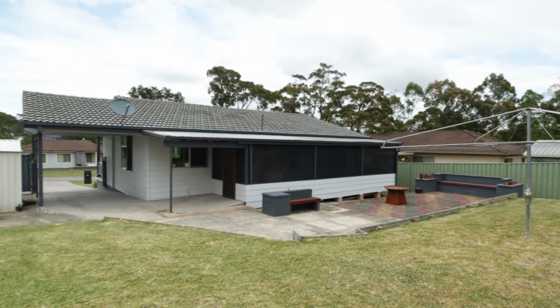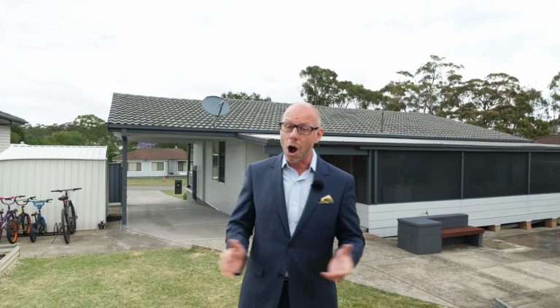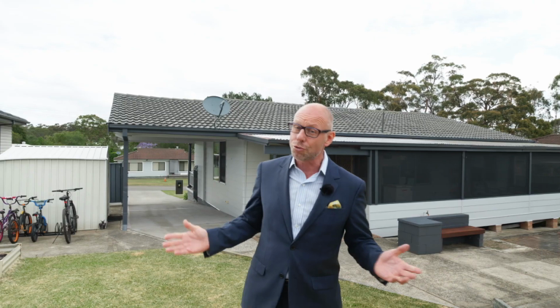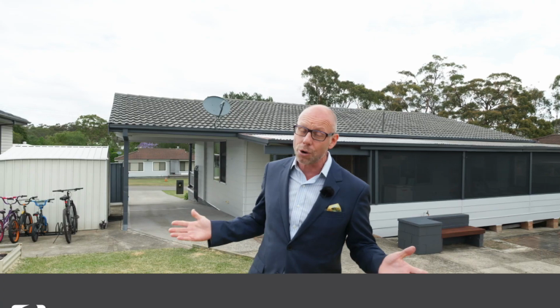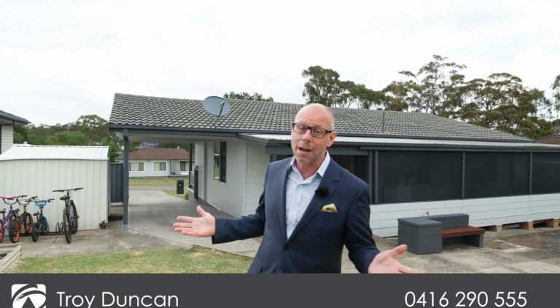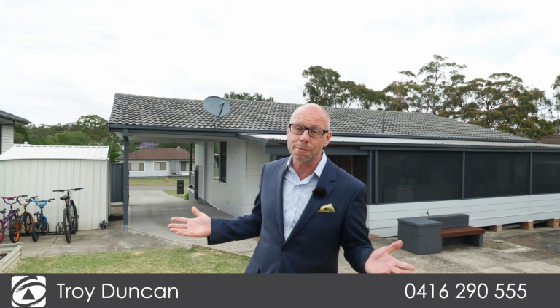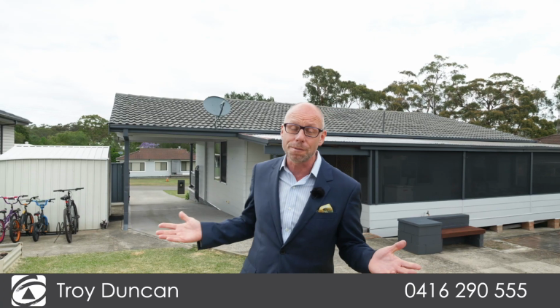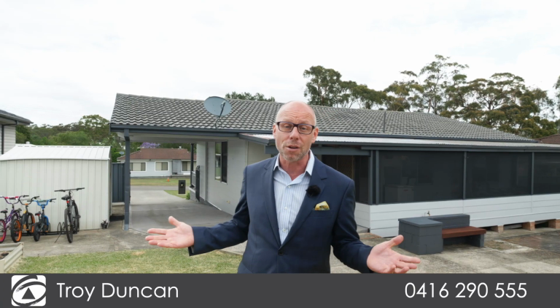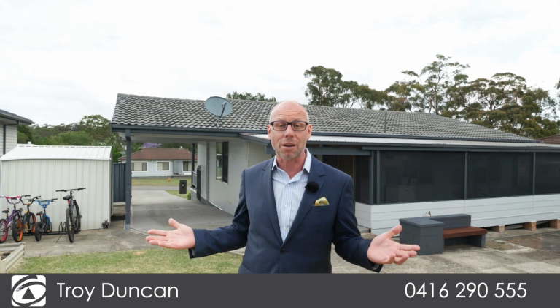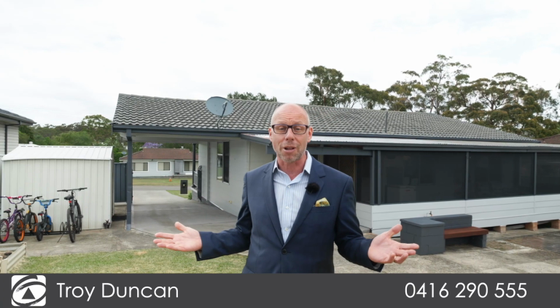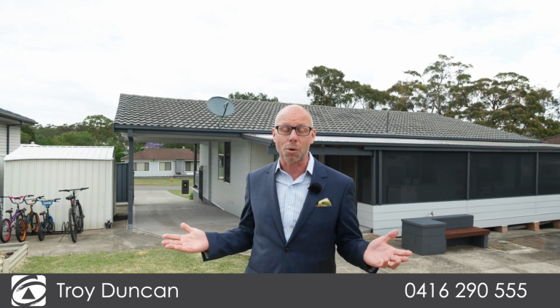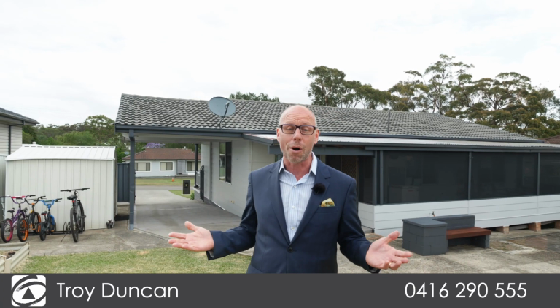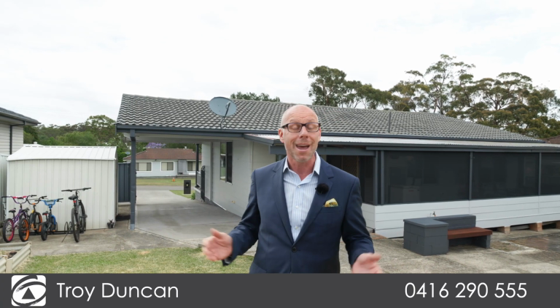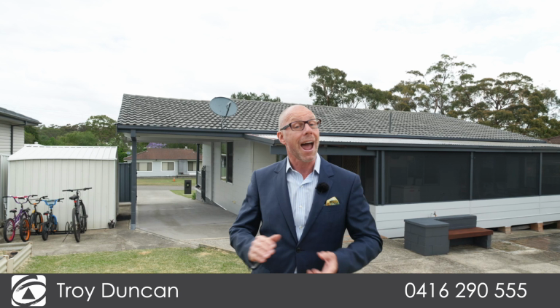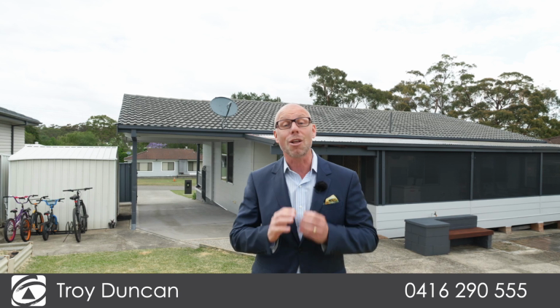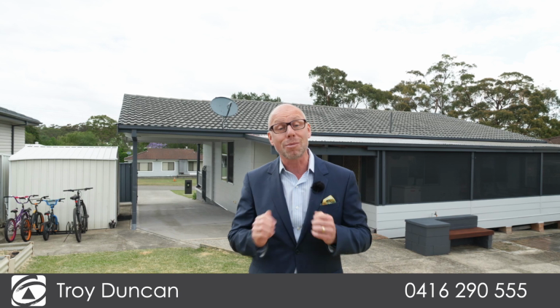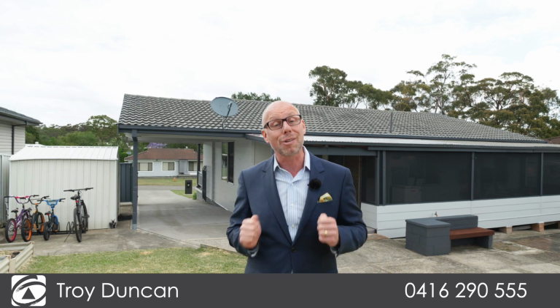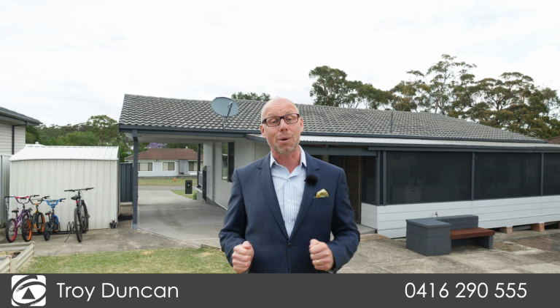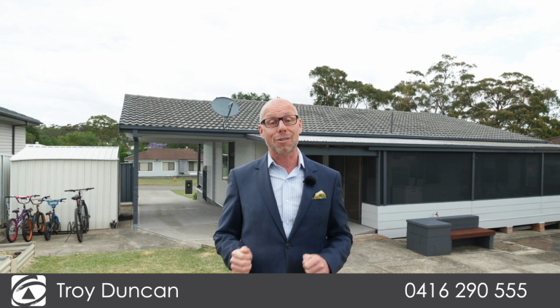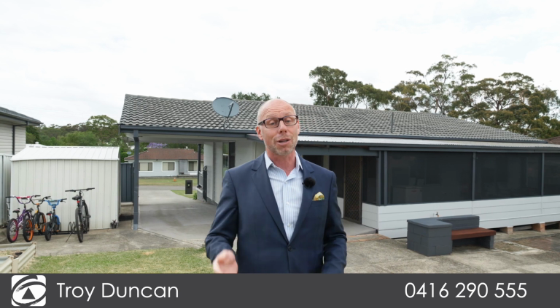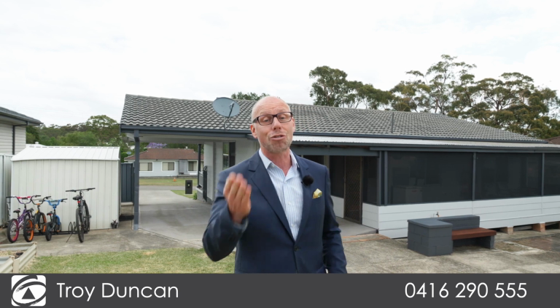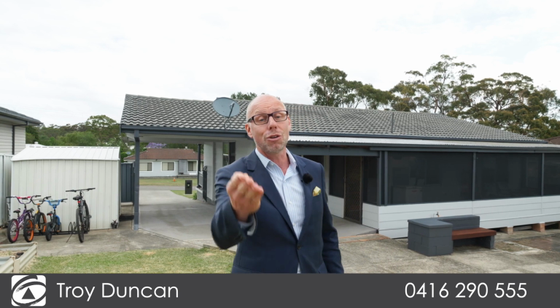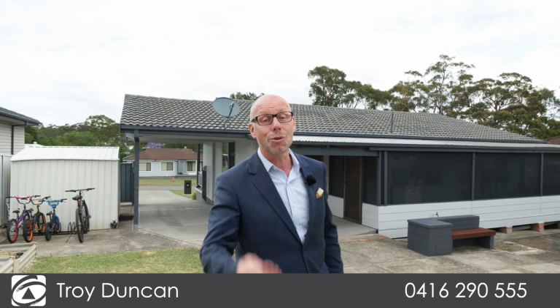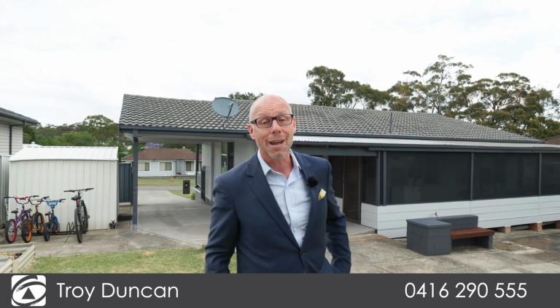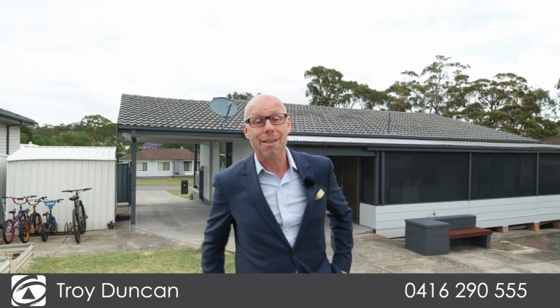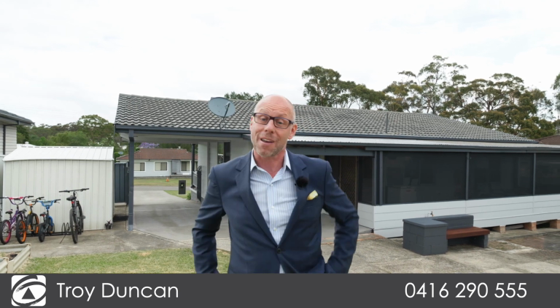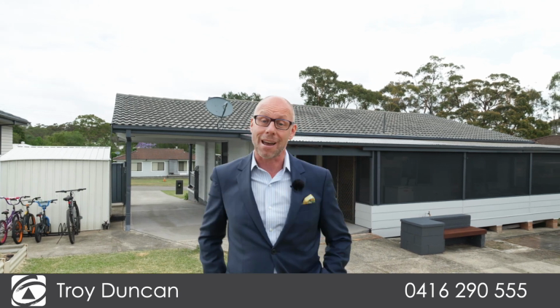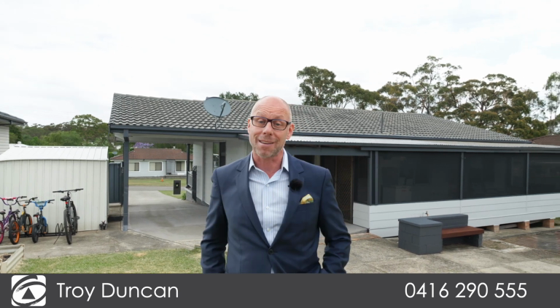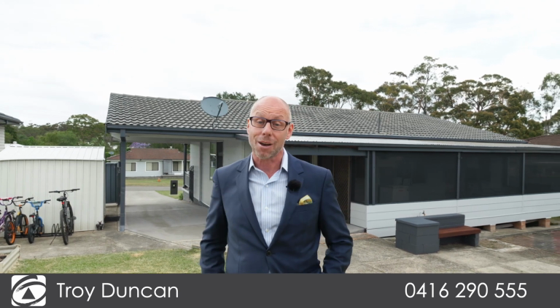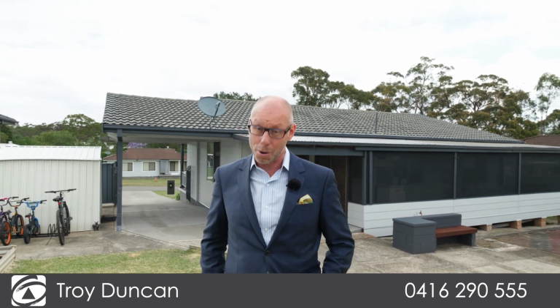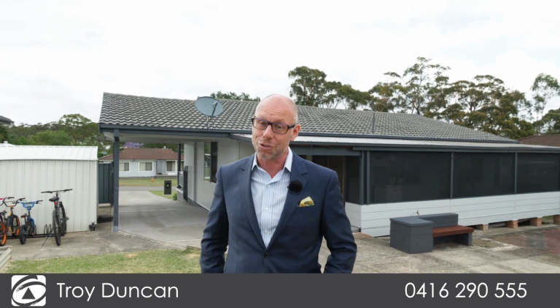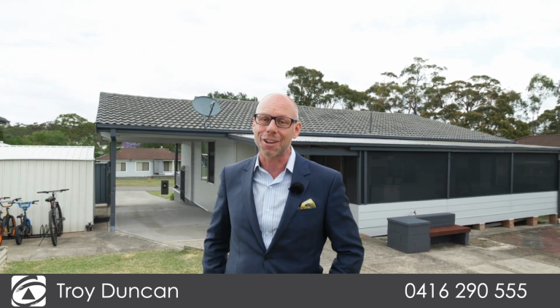I'm Troy Duncan from First National Lake Macquarie and I'm so excited to show you this fantastic opportunity.